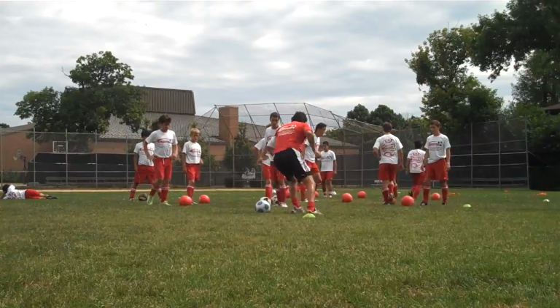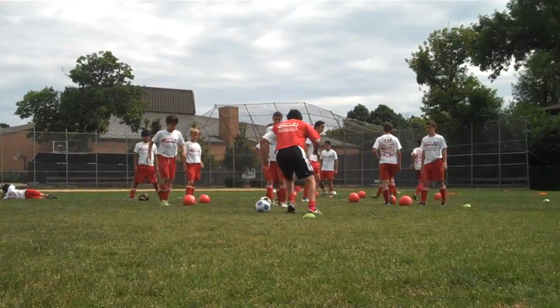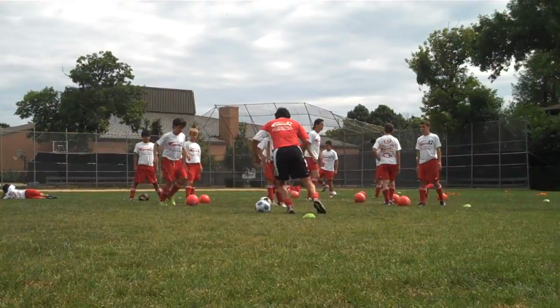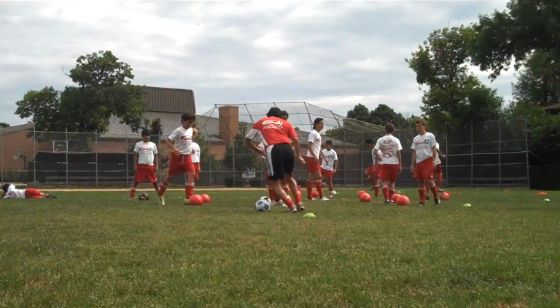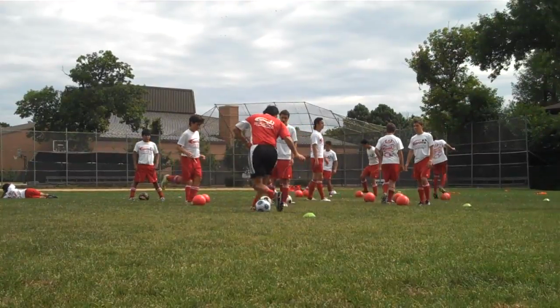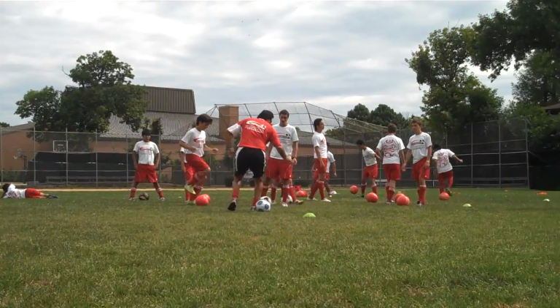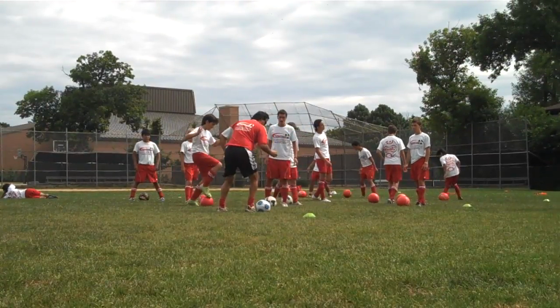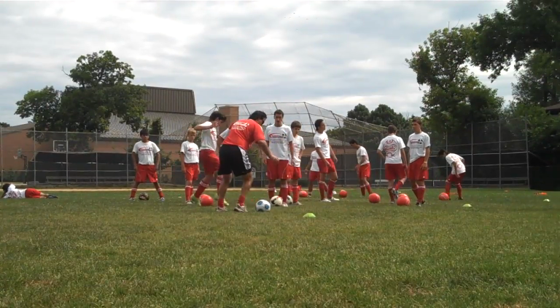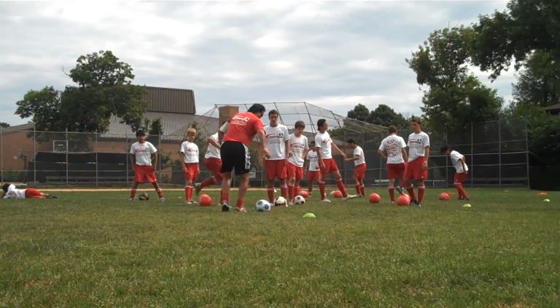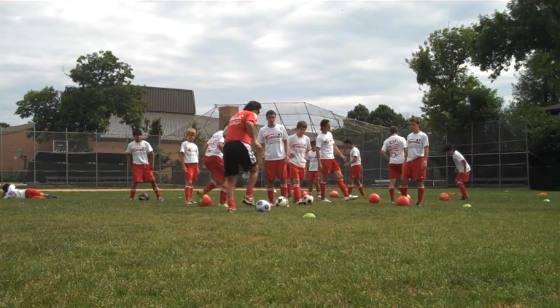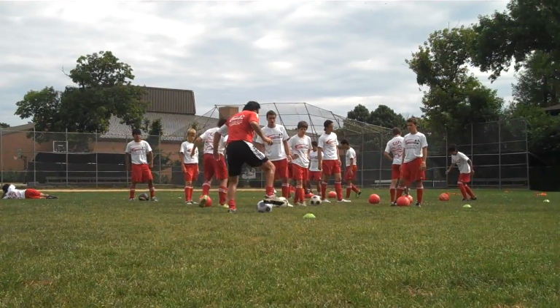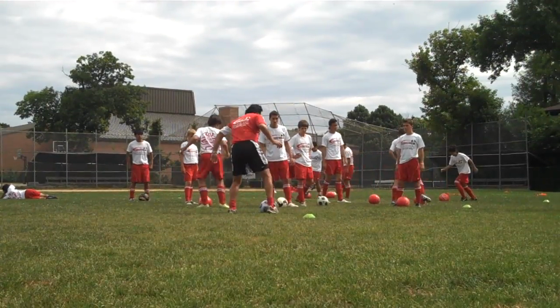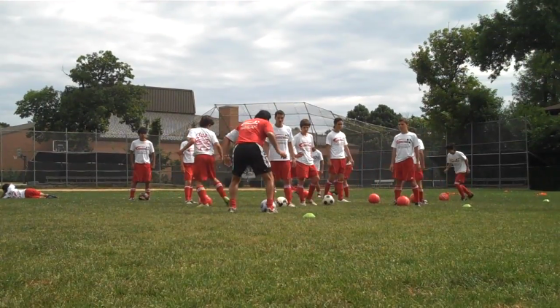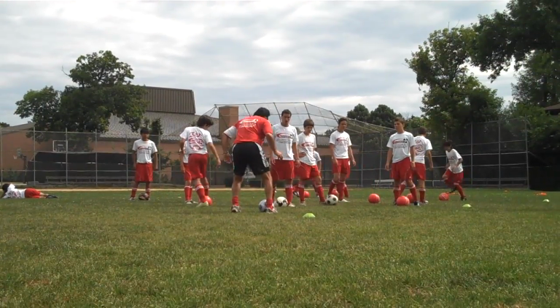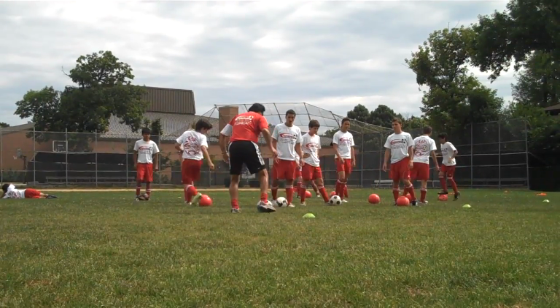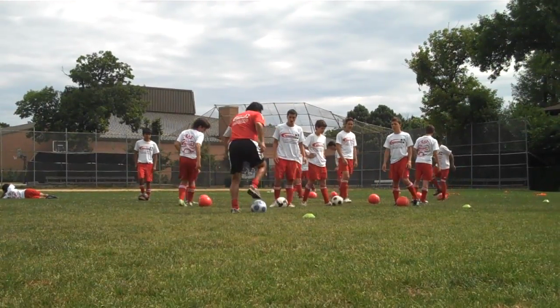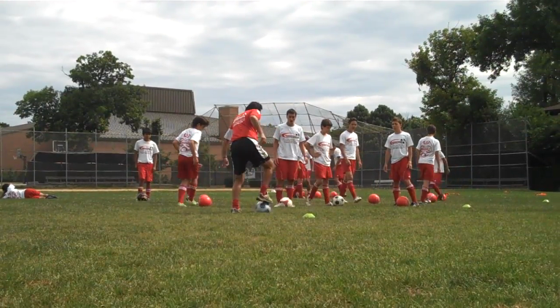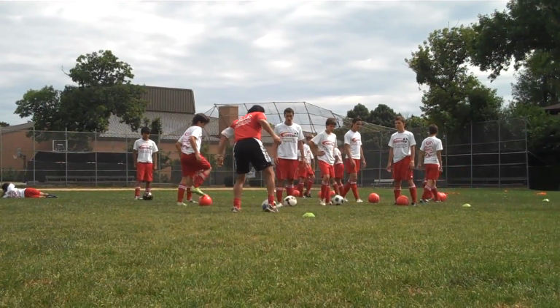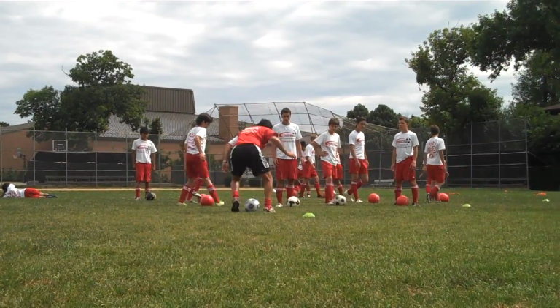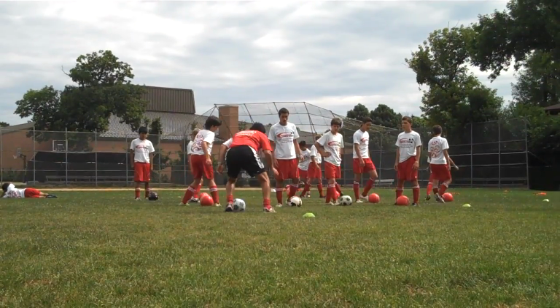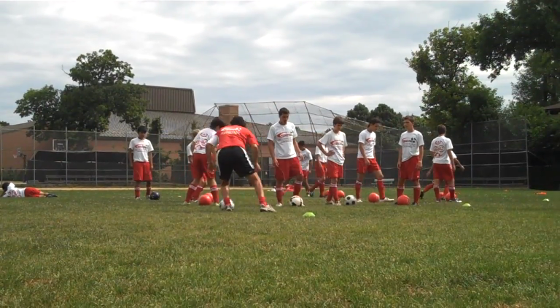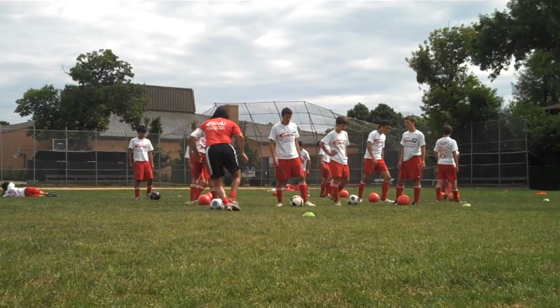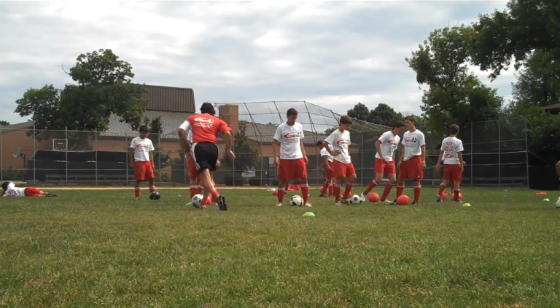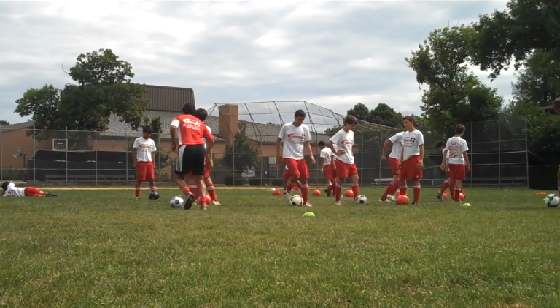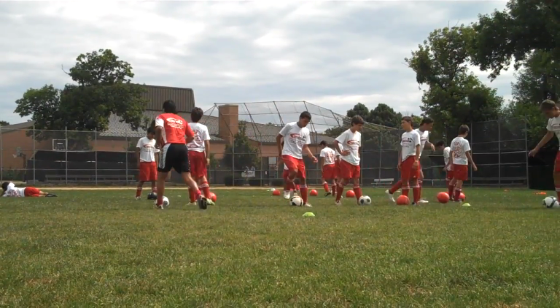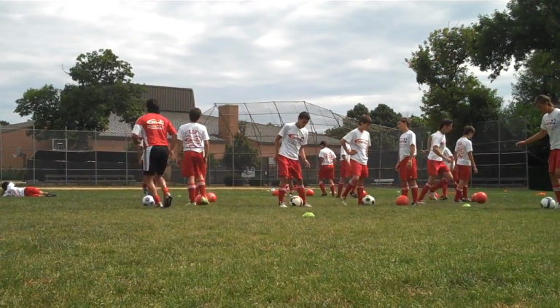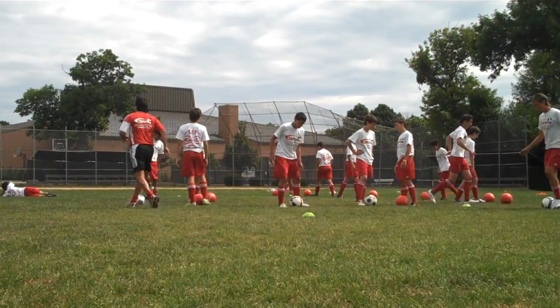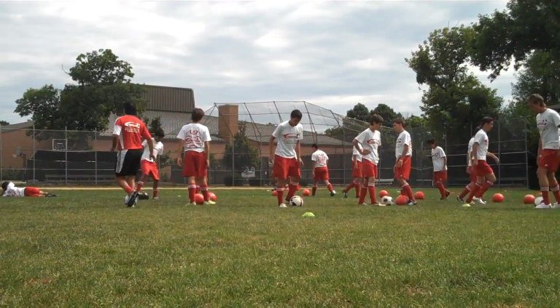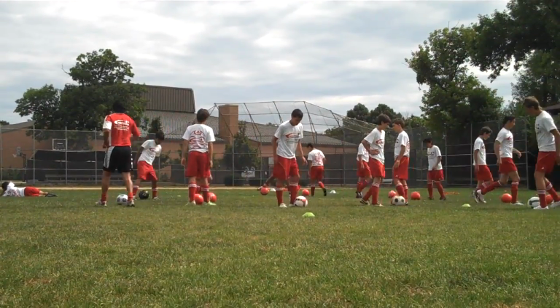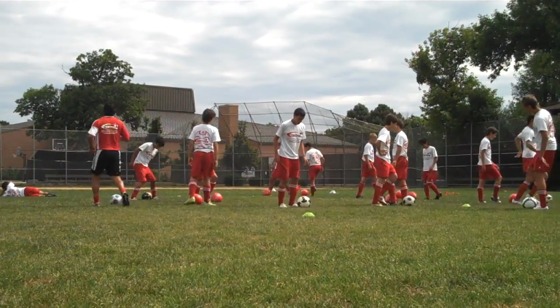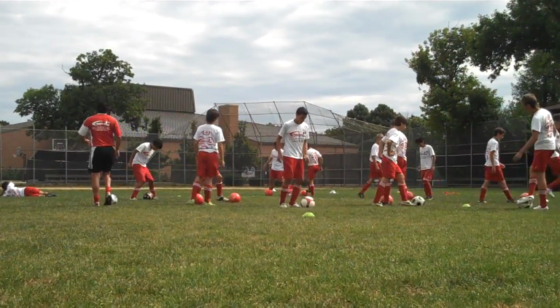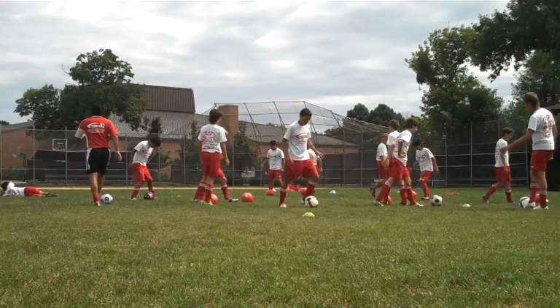Number two and number three. Okay, on the horseback. Off you go.